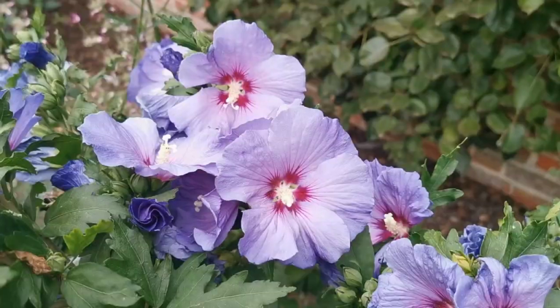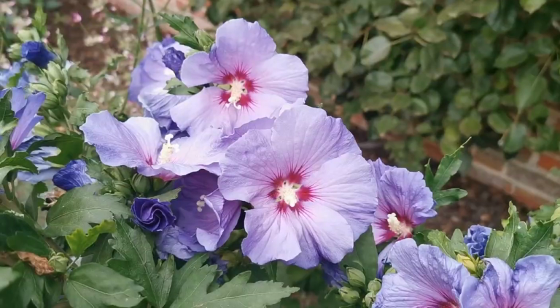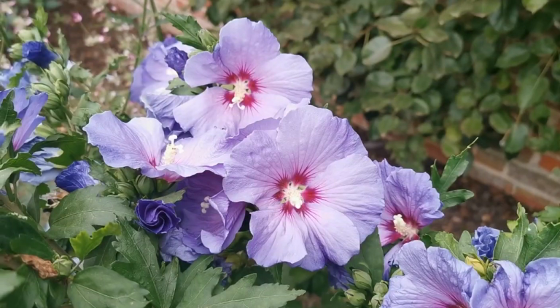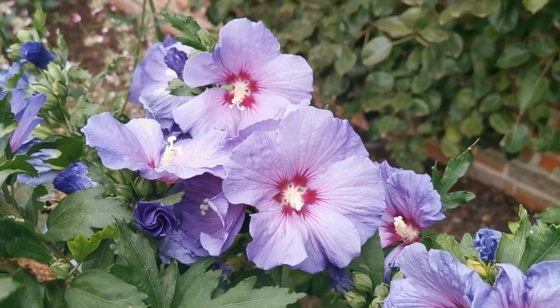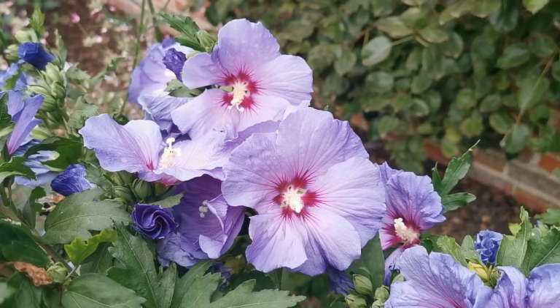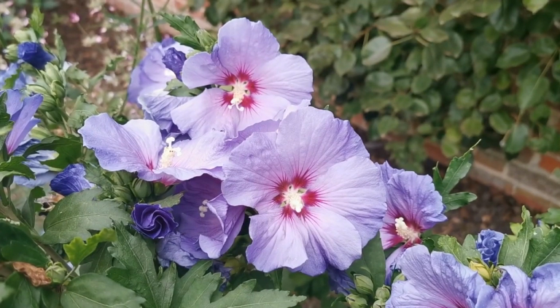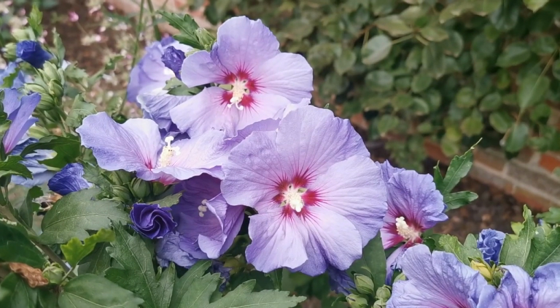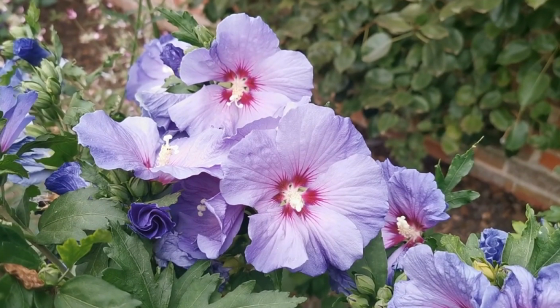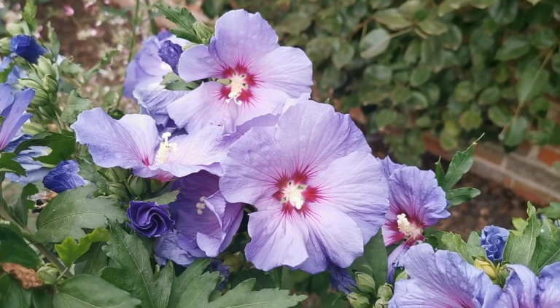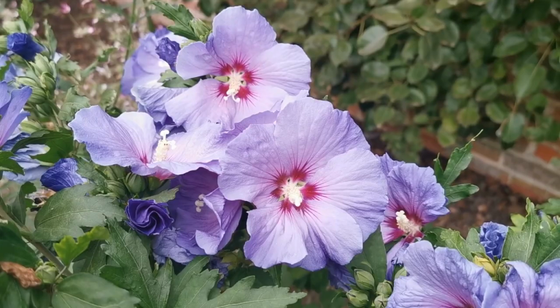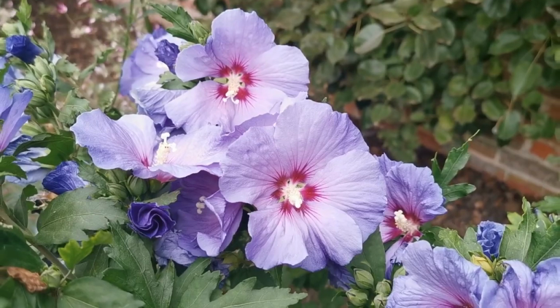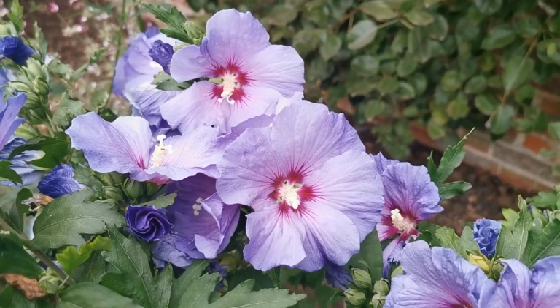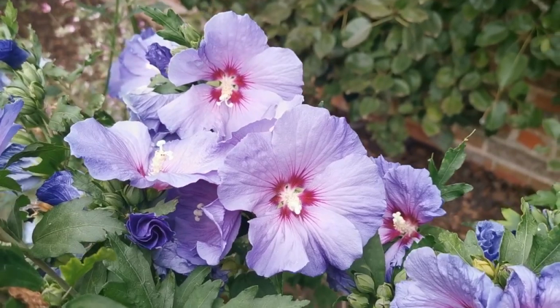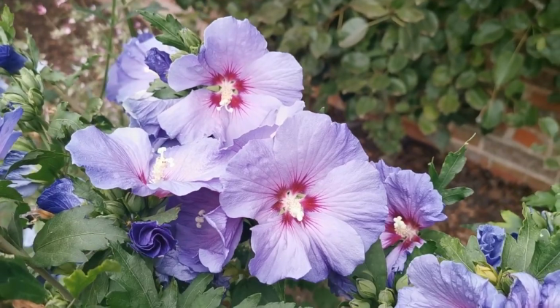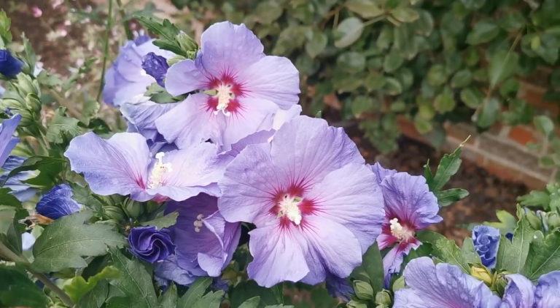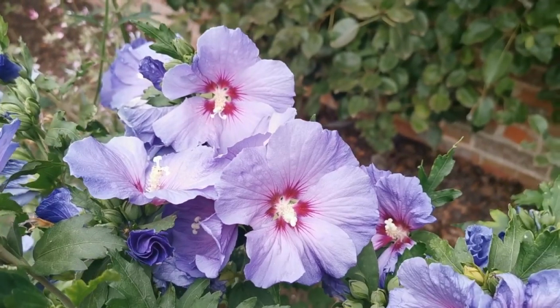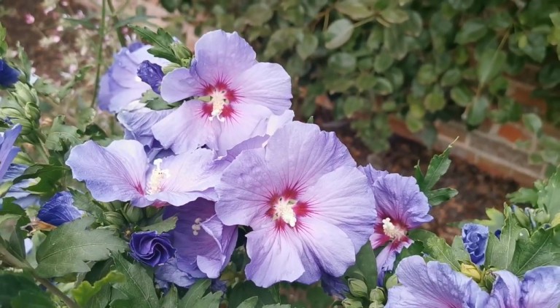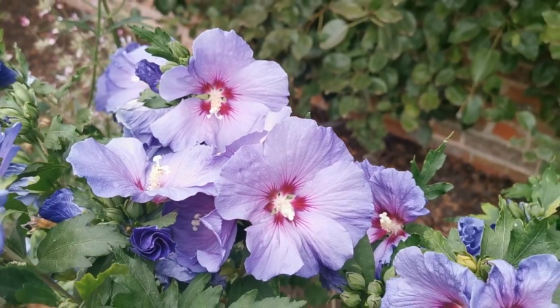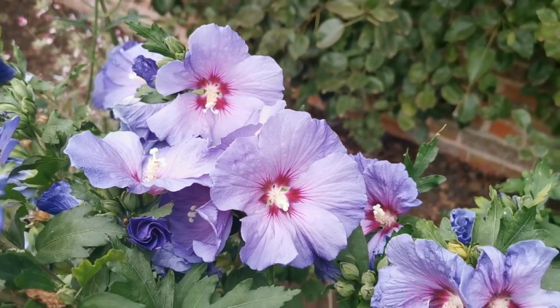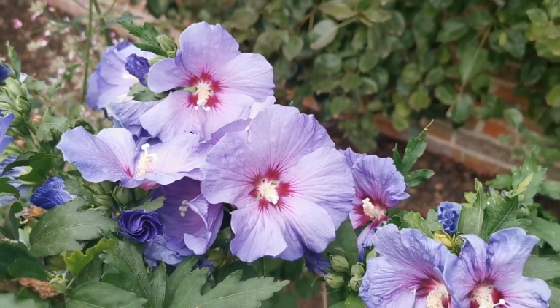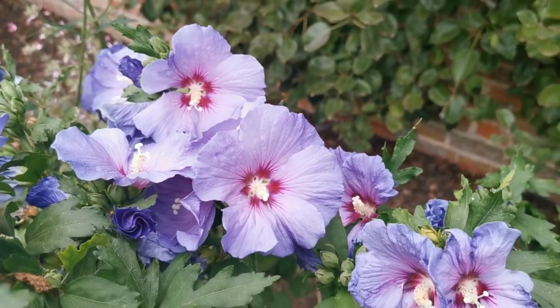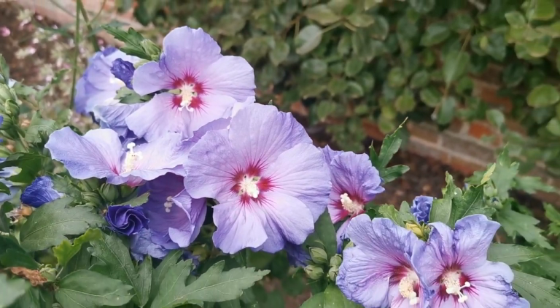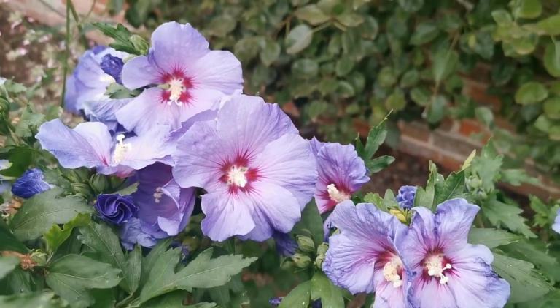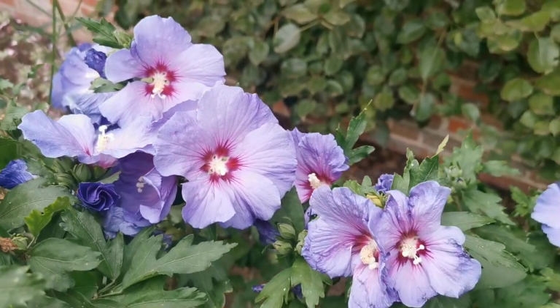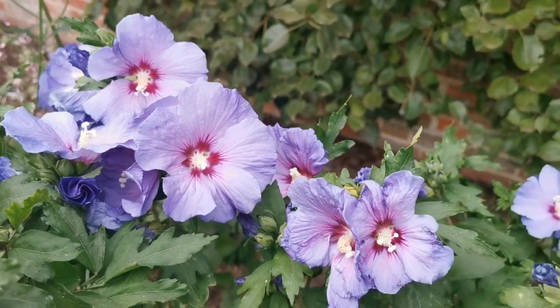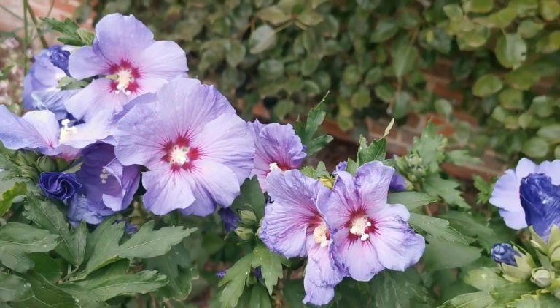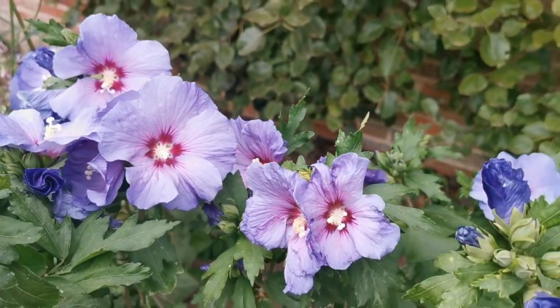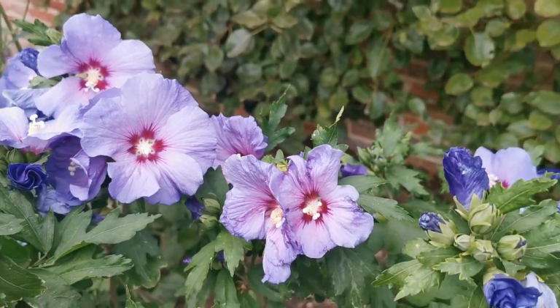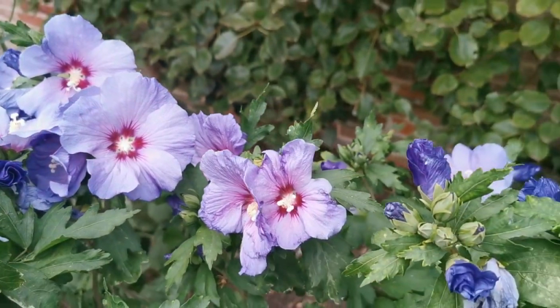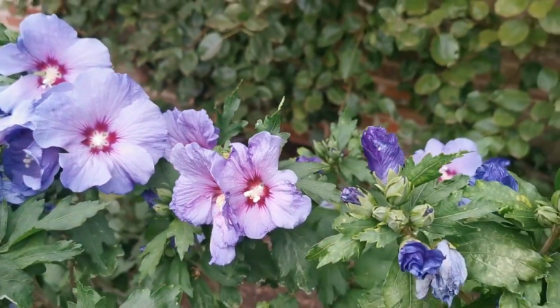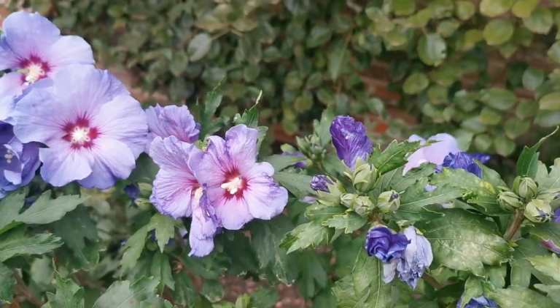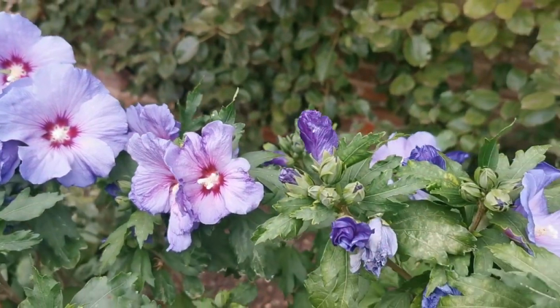We've got these lovely hibiscus plants growing against this wall, flowering beautifully here.